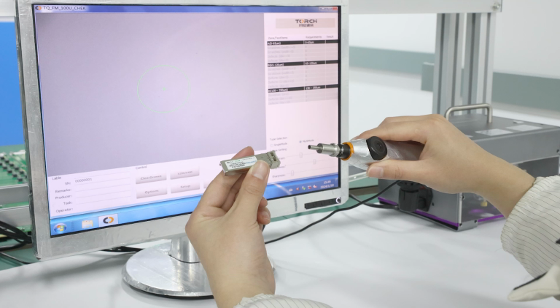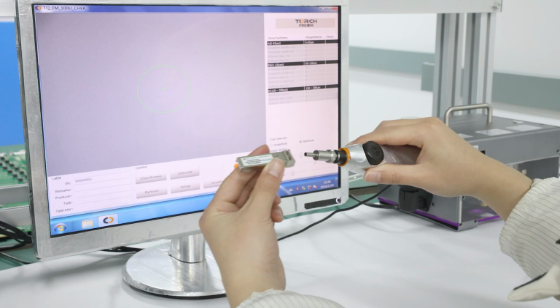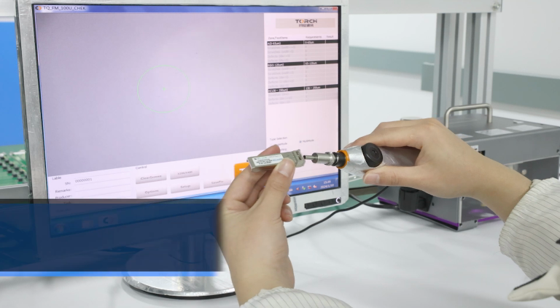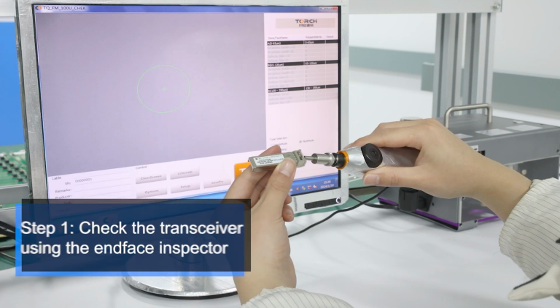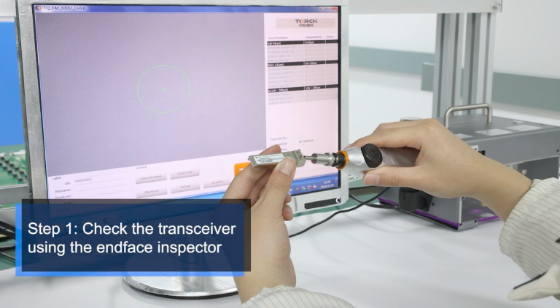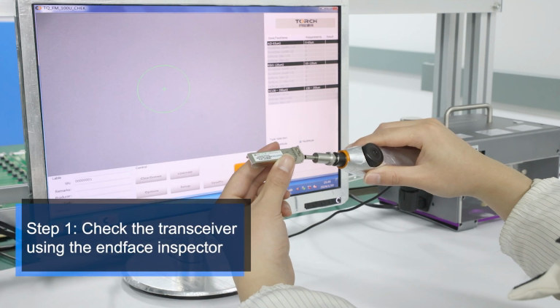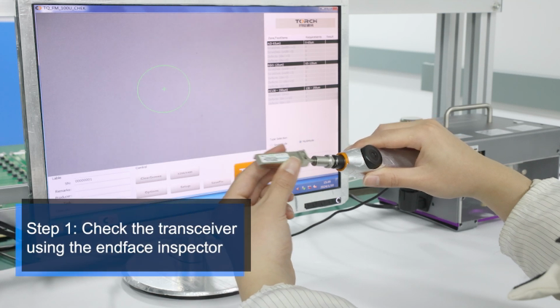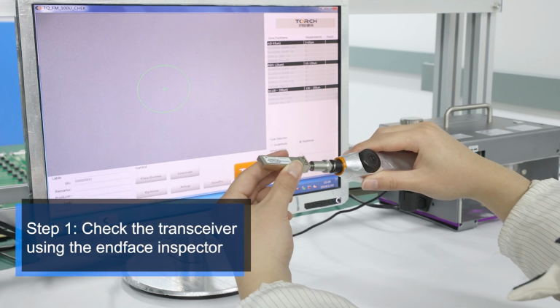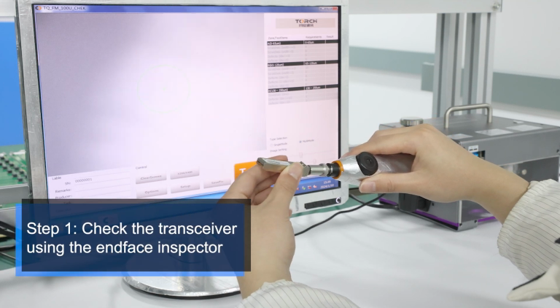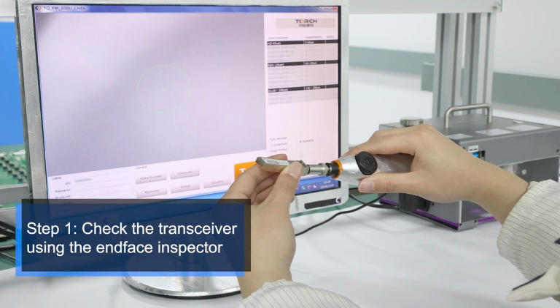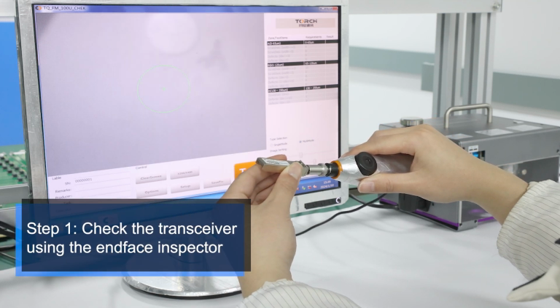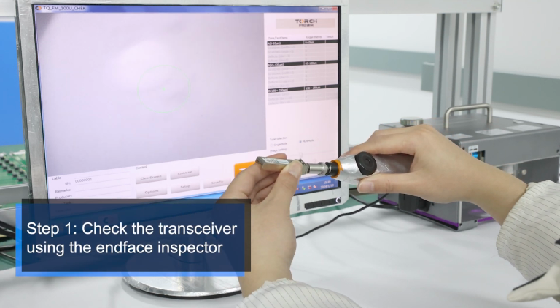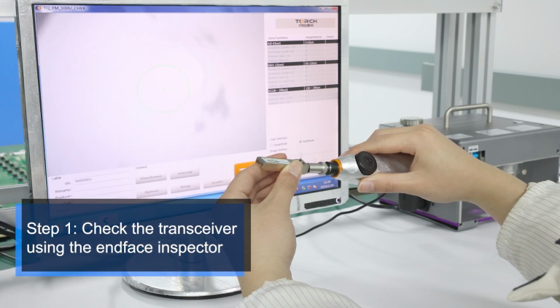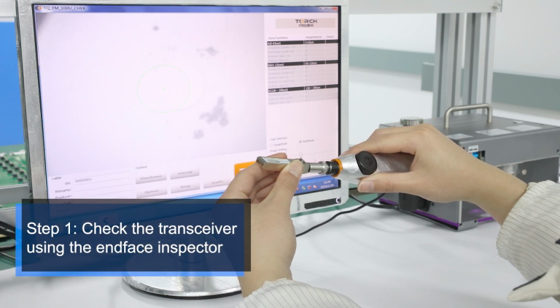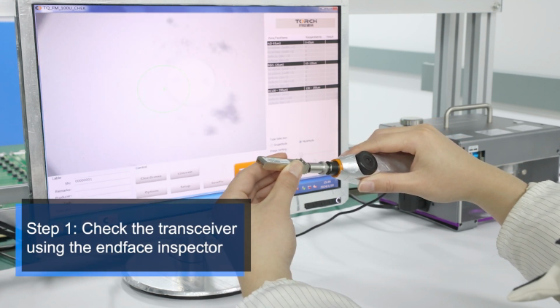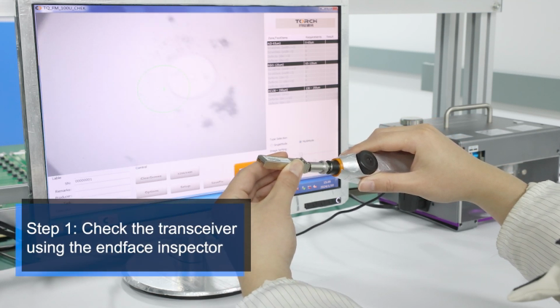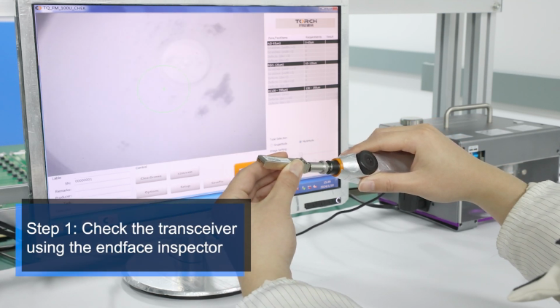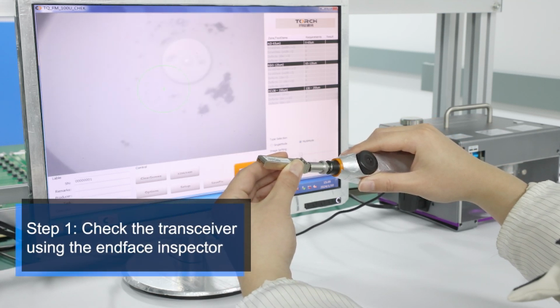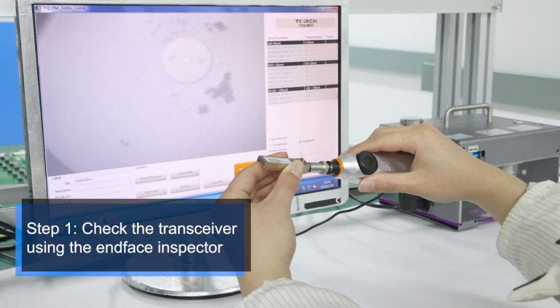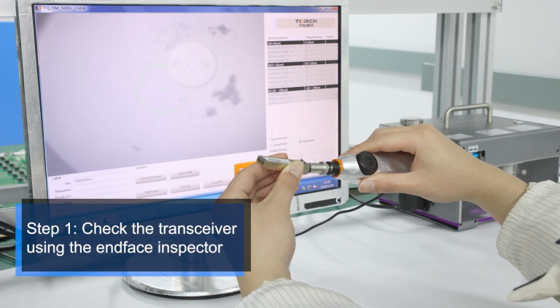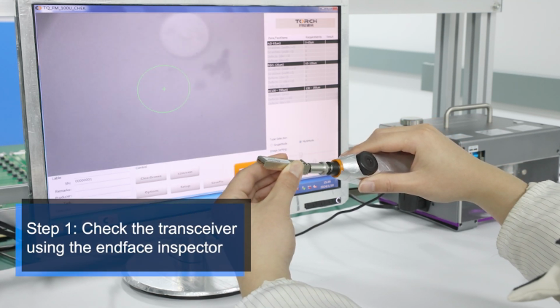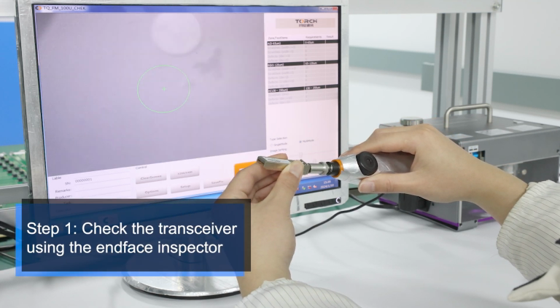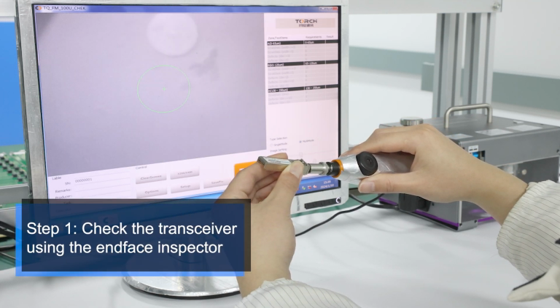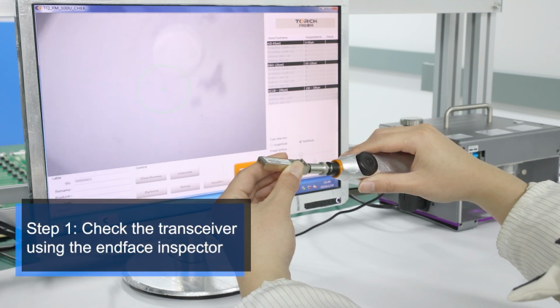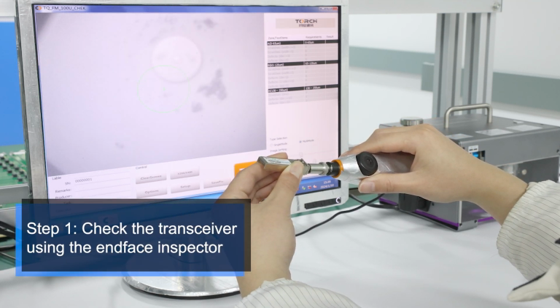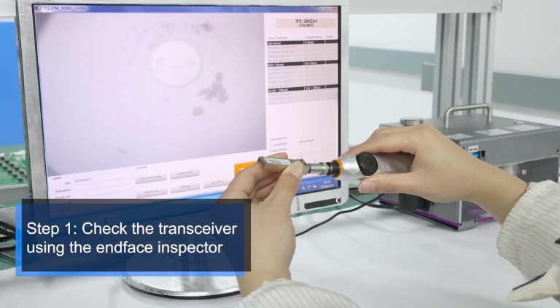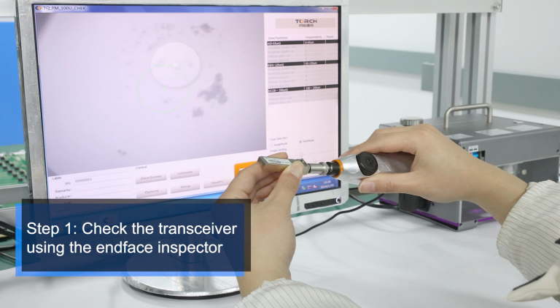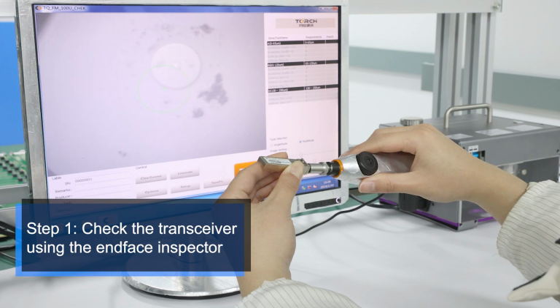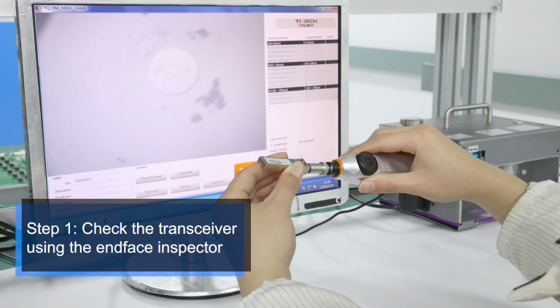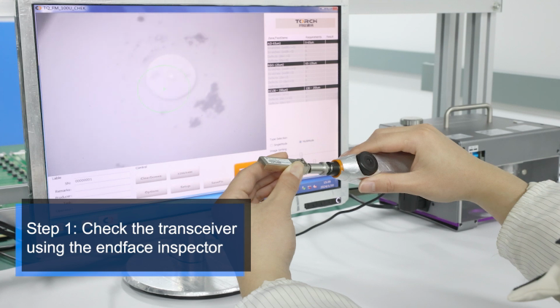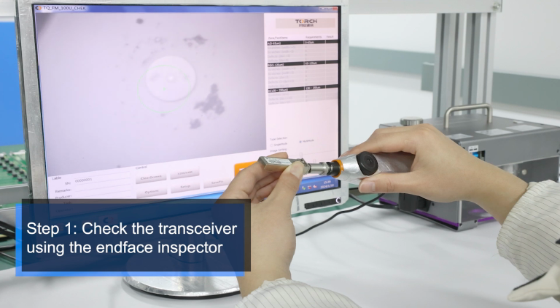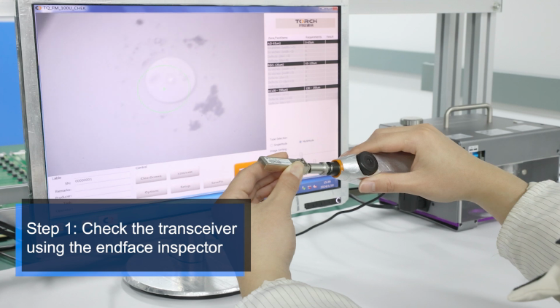Step 1. Check the transceiver using the end-face inspector — you can see how much dirt is inside.